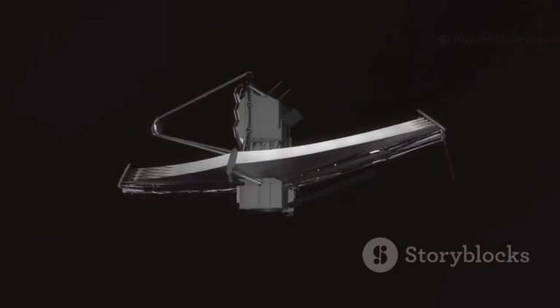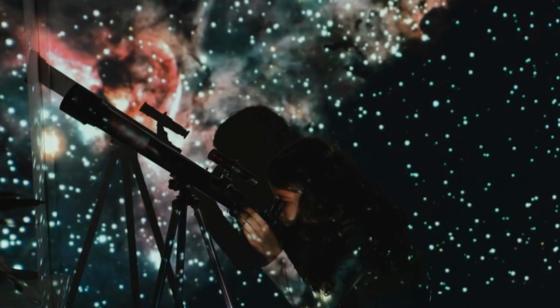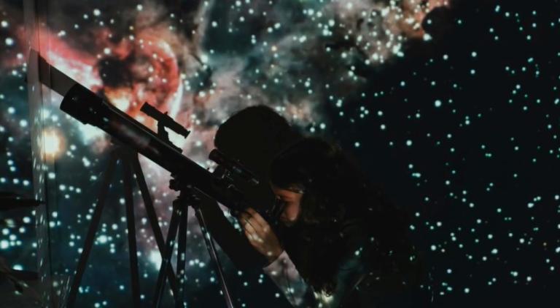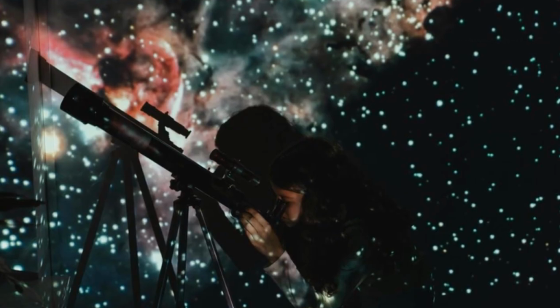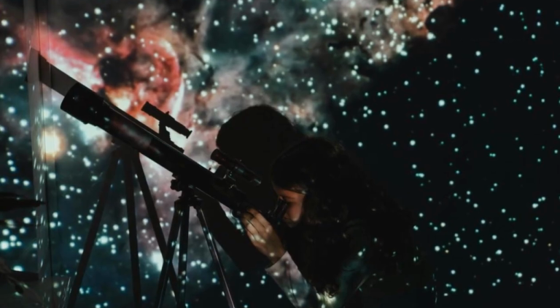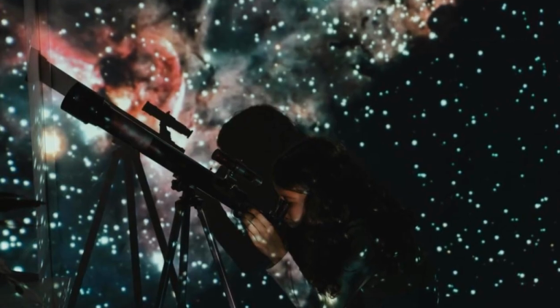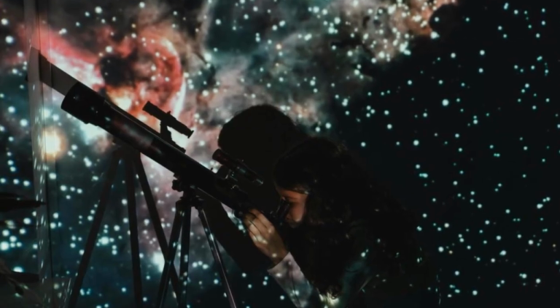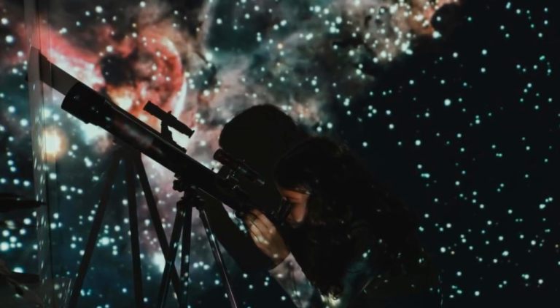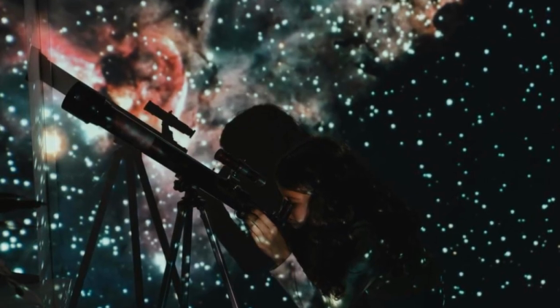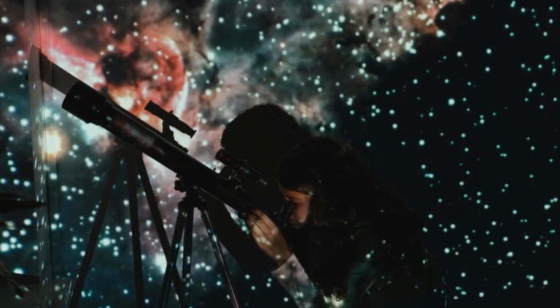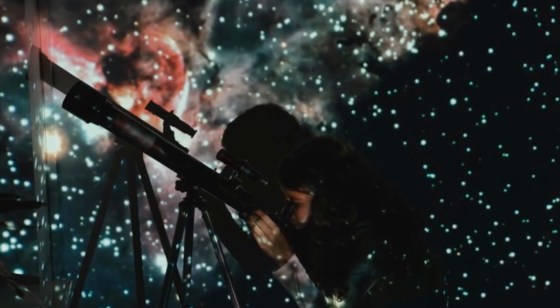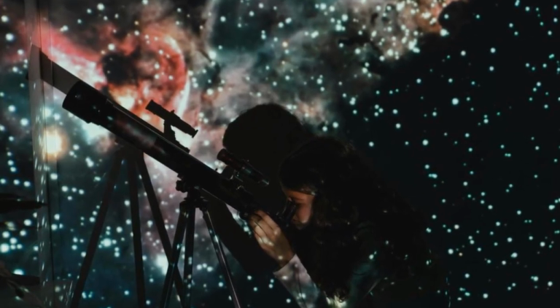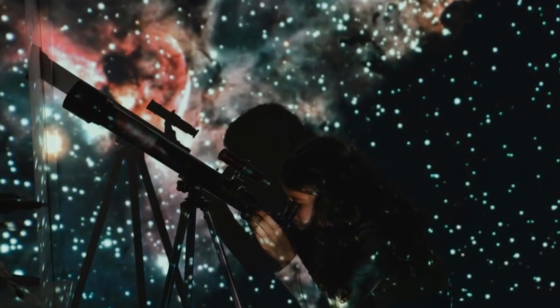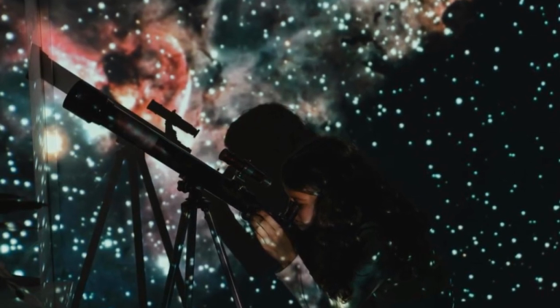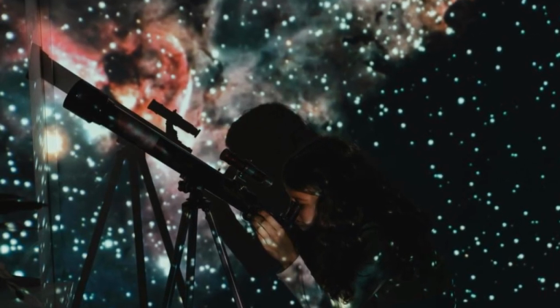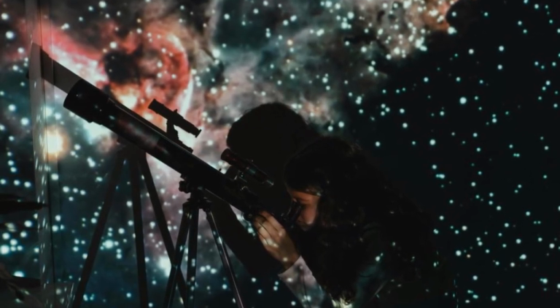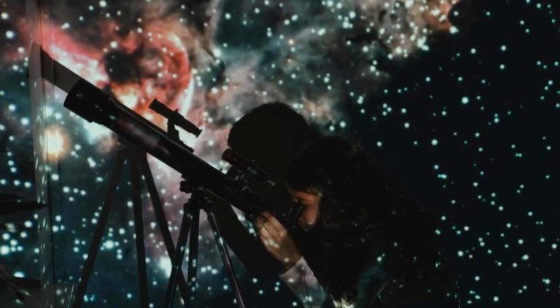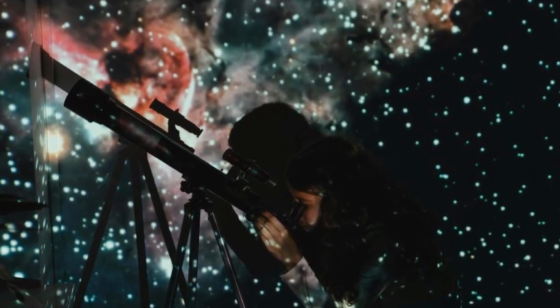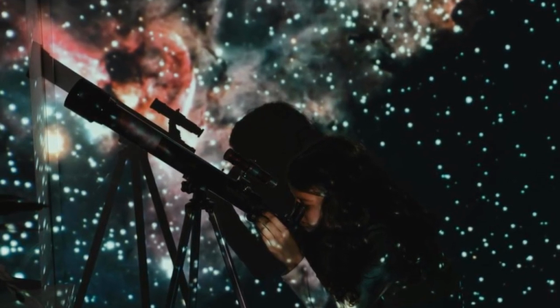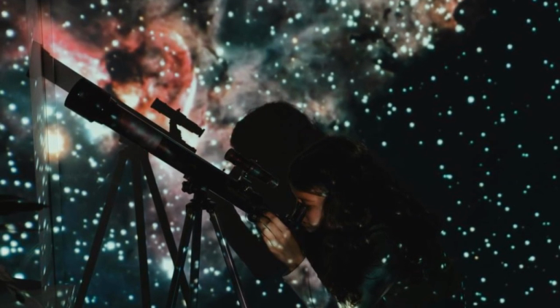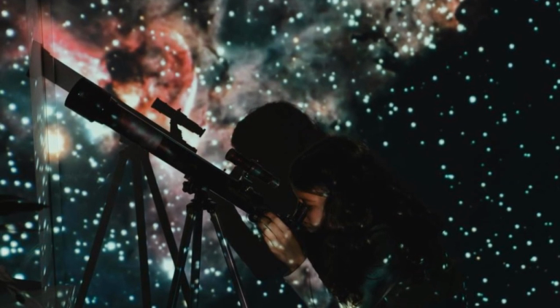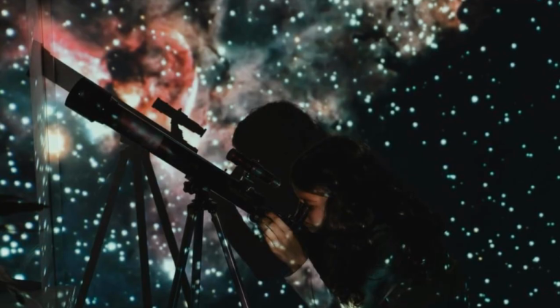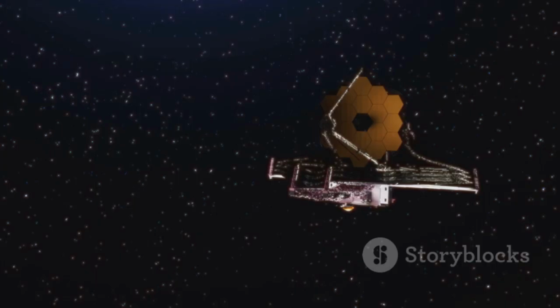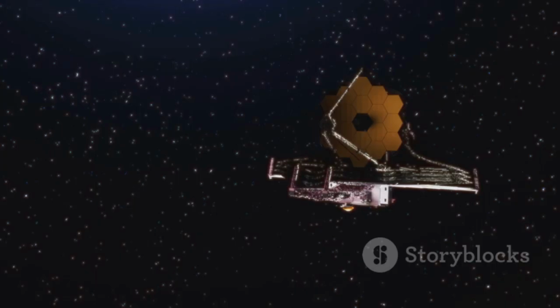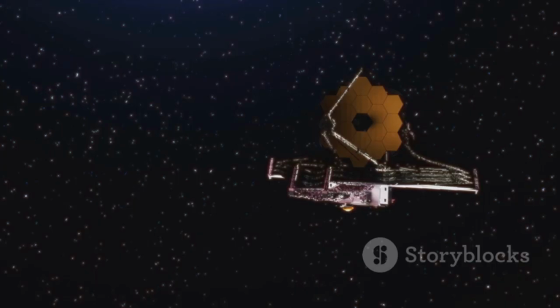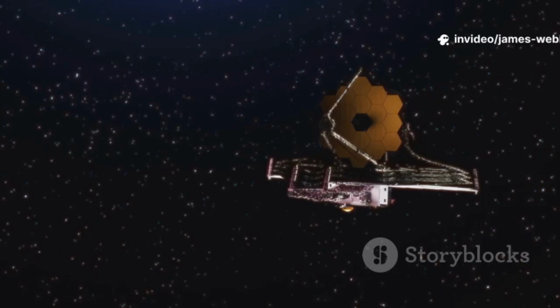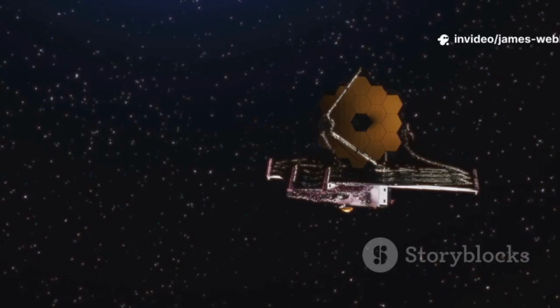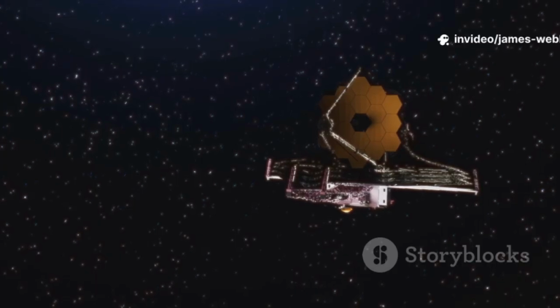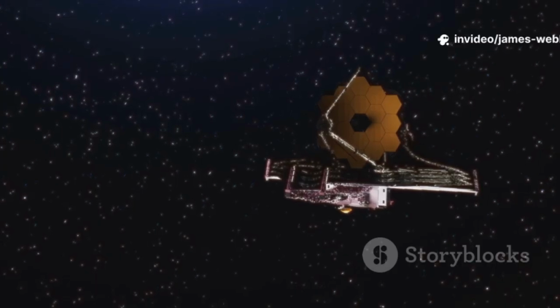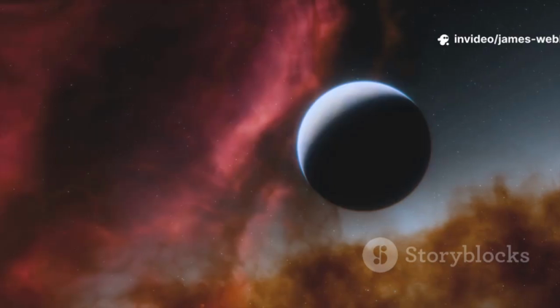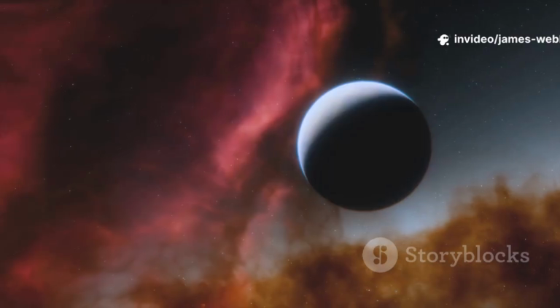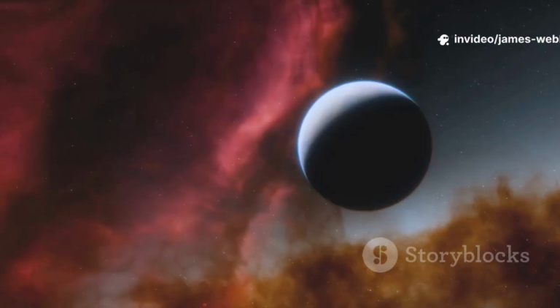Its purpose is to answer some of humanity's oldest questions: Where did we come from? How did the universe begin? Are we alone?